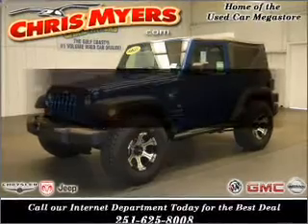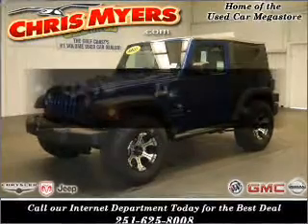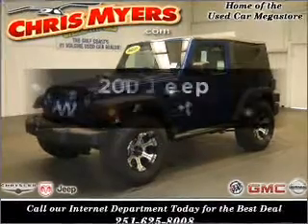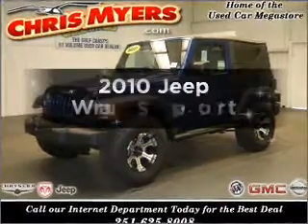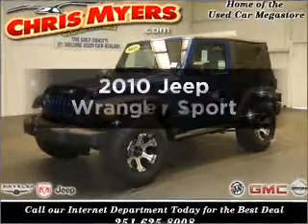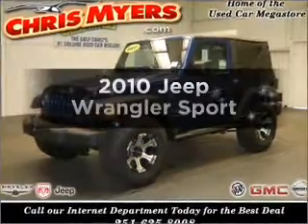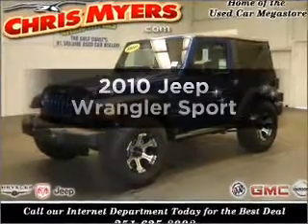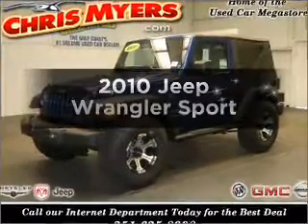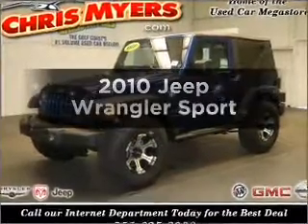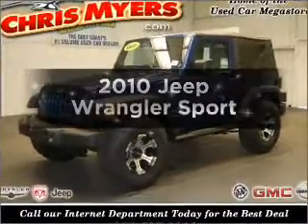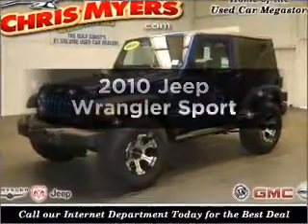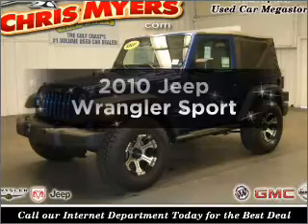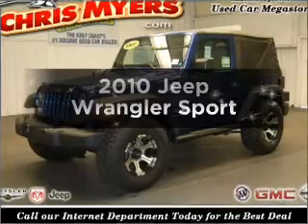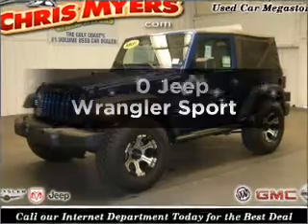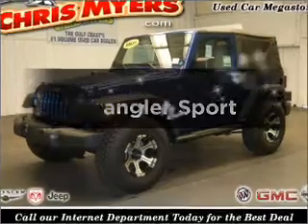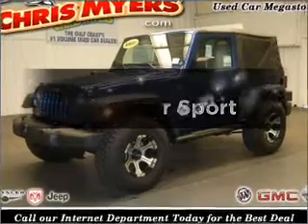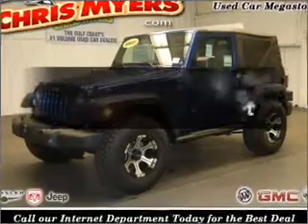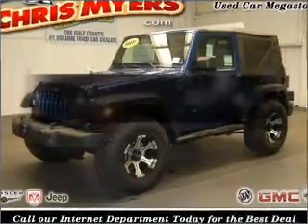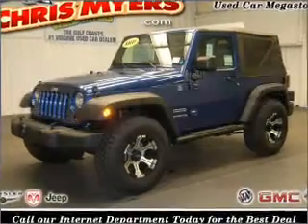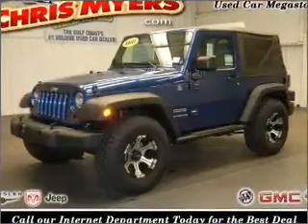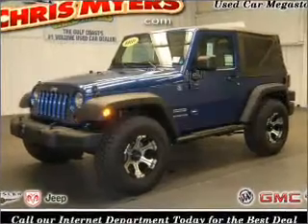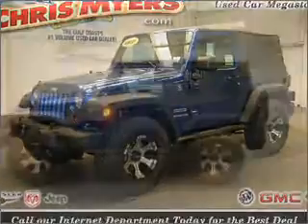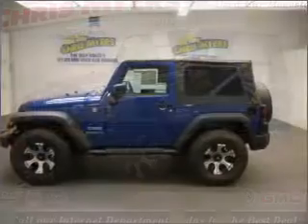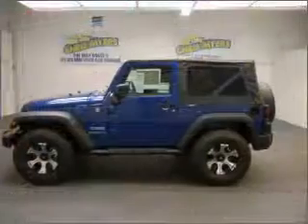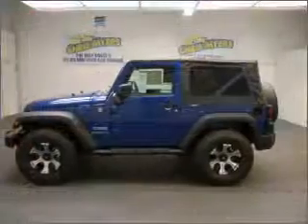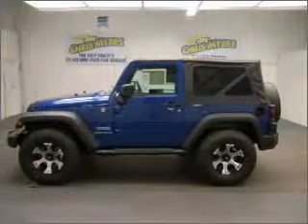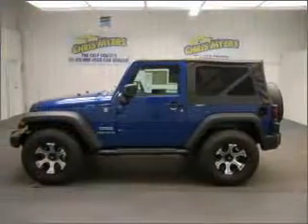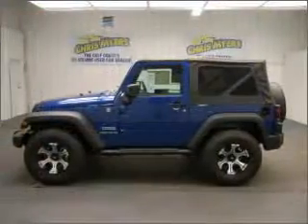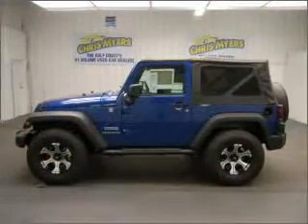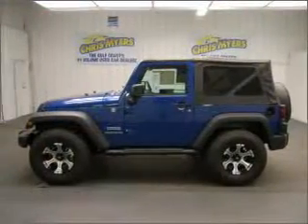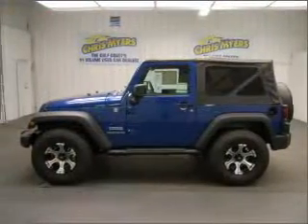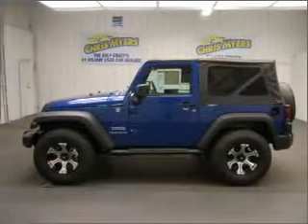Introducing the 2010 Jeep Wrangler. If you're looking for a first-rate auto, this one could be yours today.